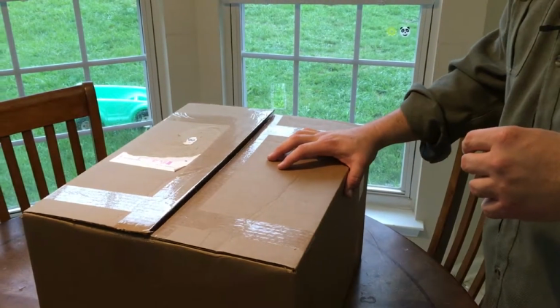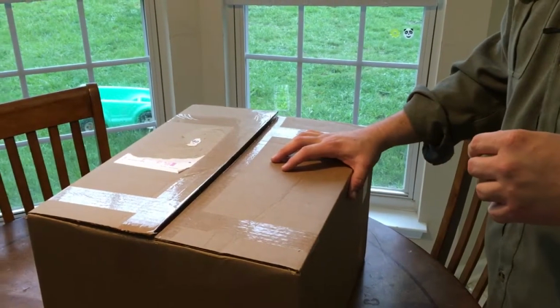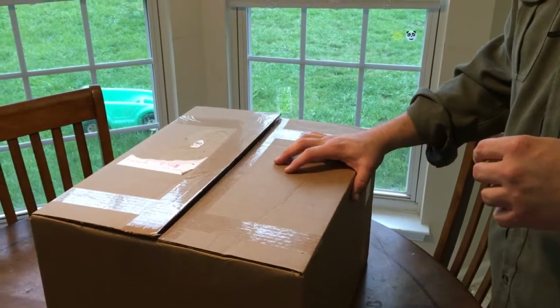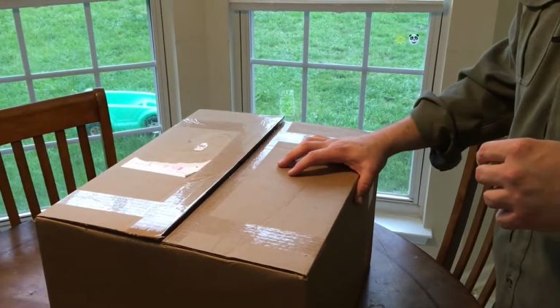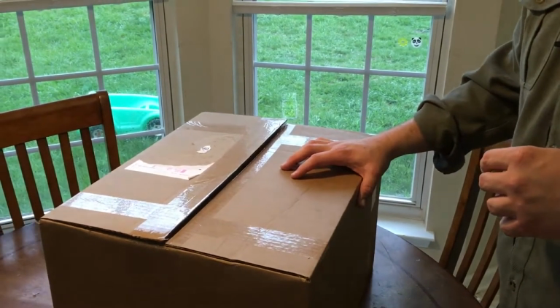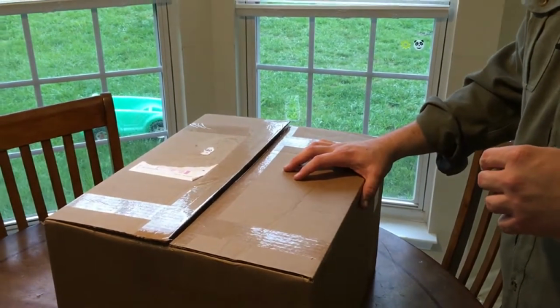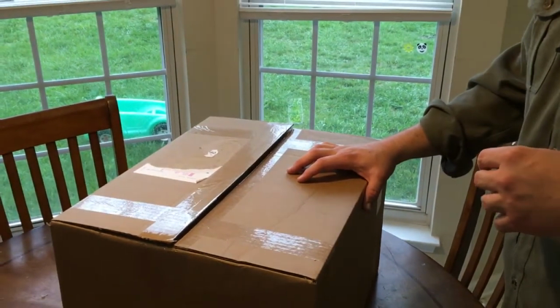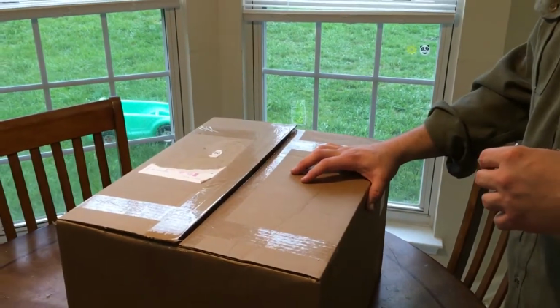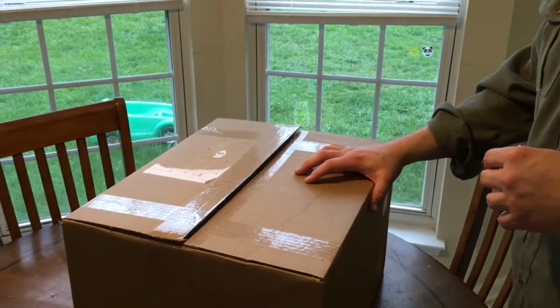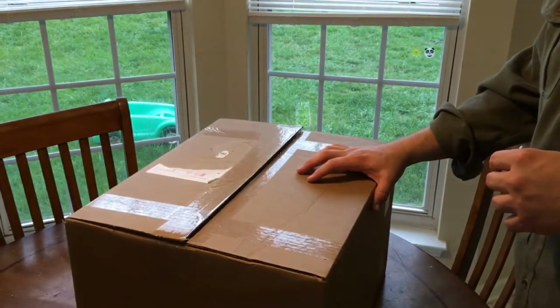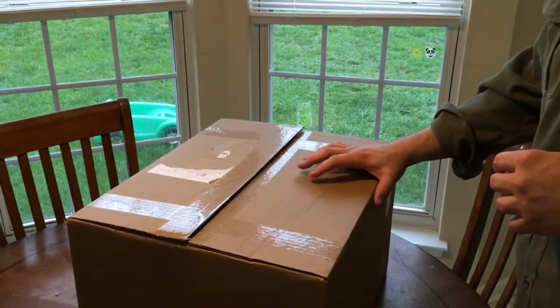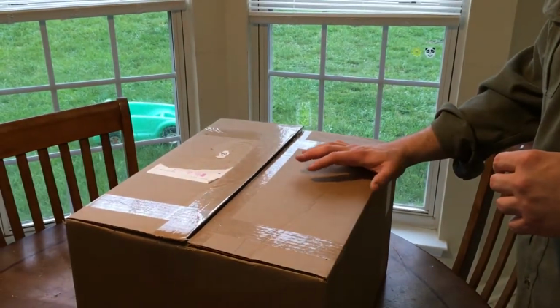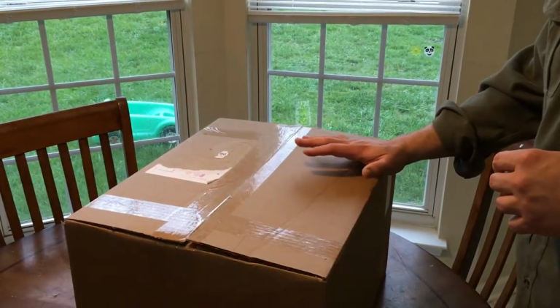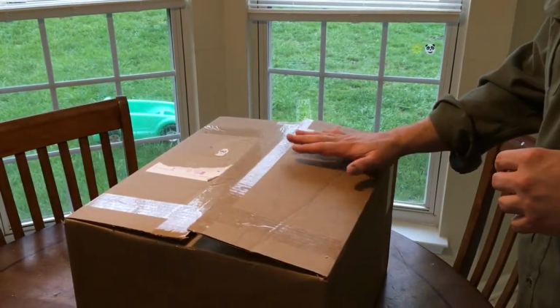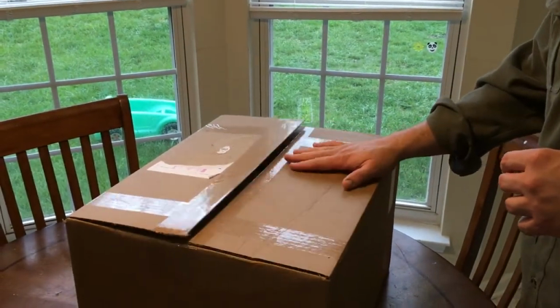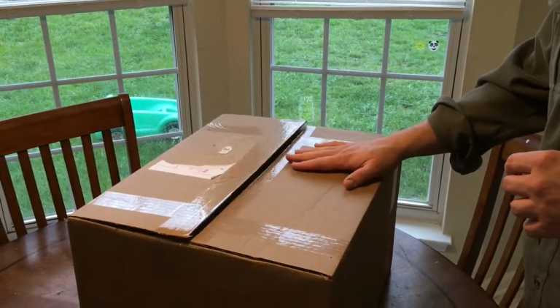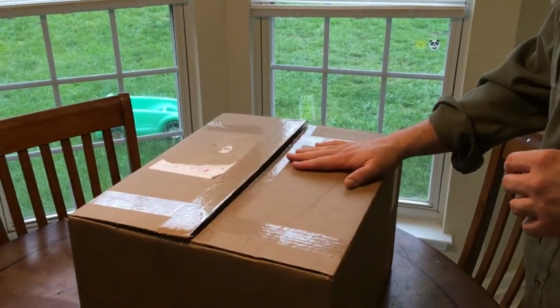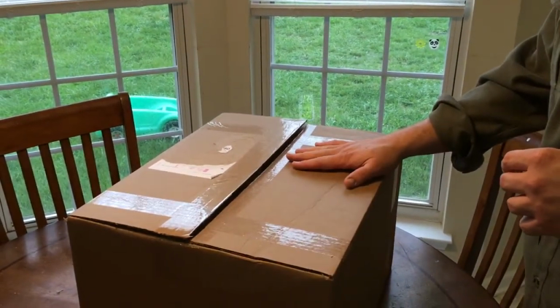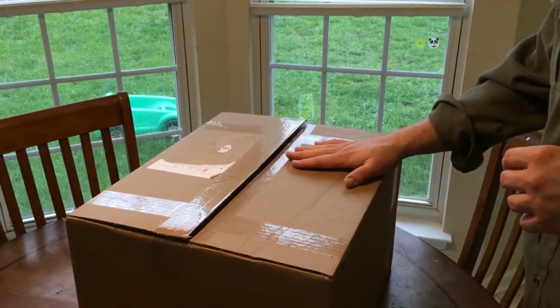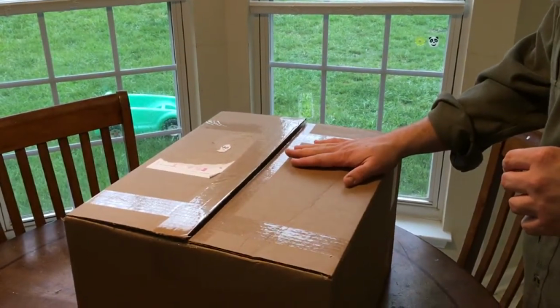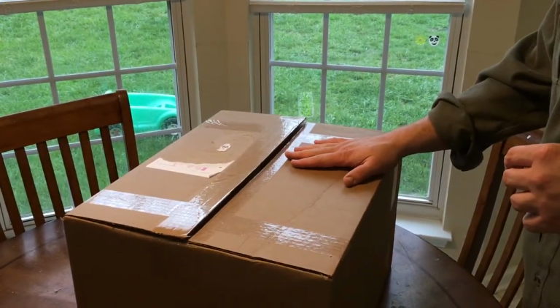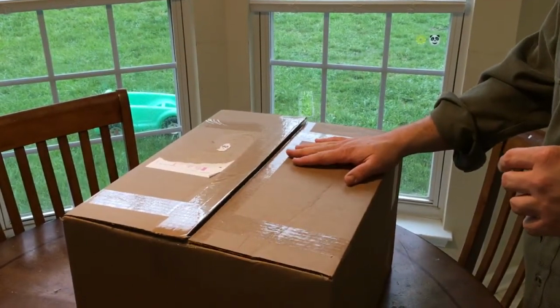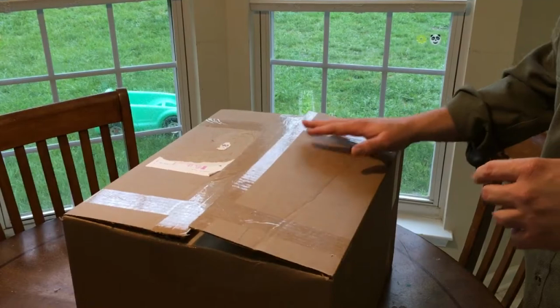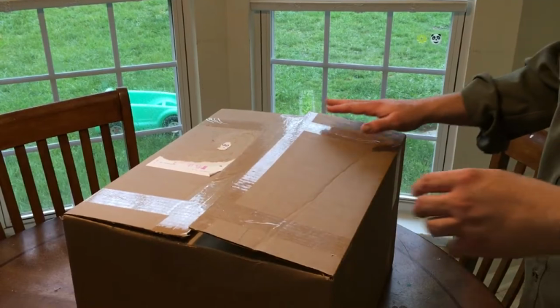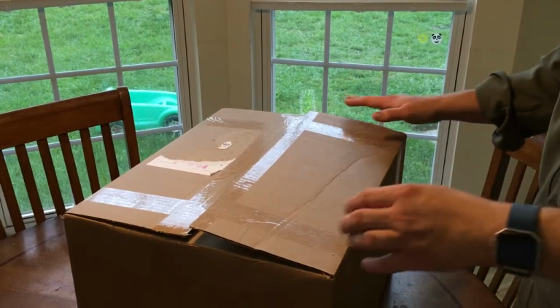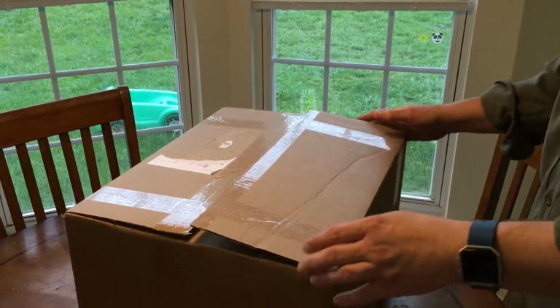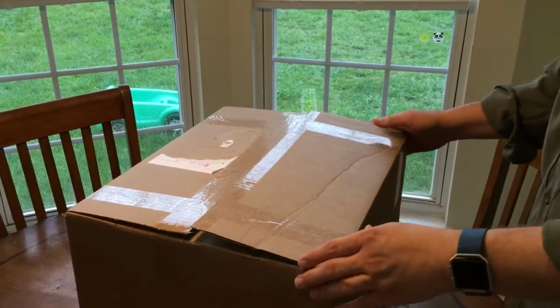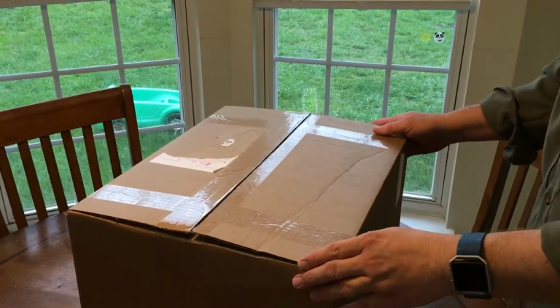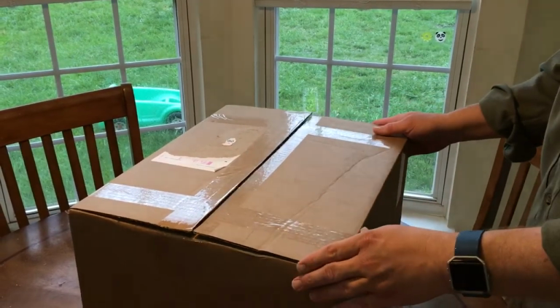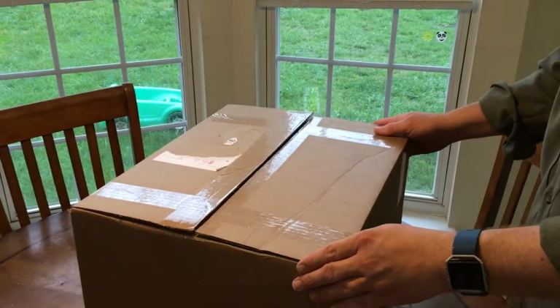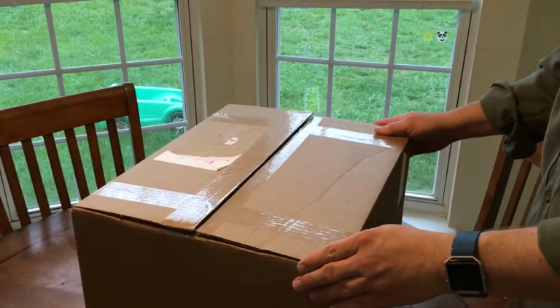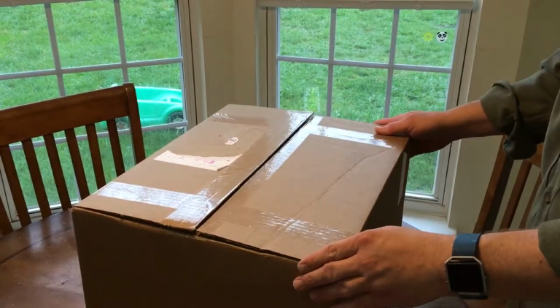Hey guys, Jimmy here. I'm going to go ahead and unbox this small water bag. This is in chestnut.